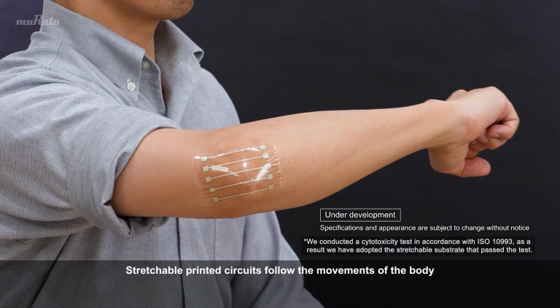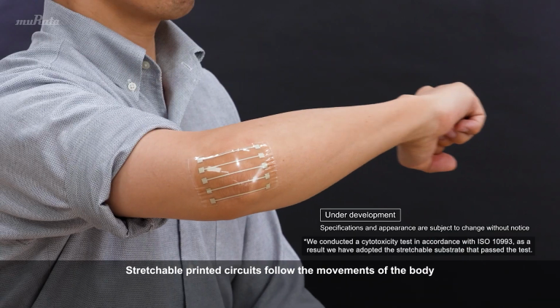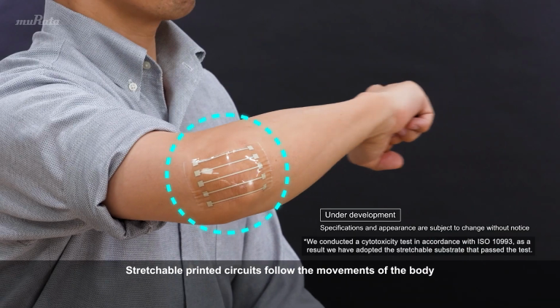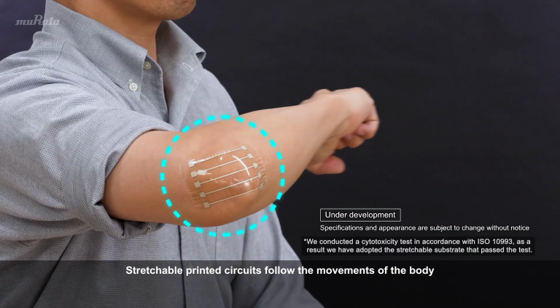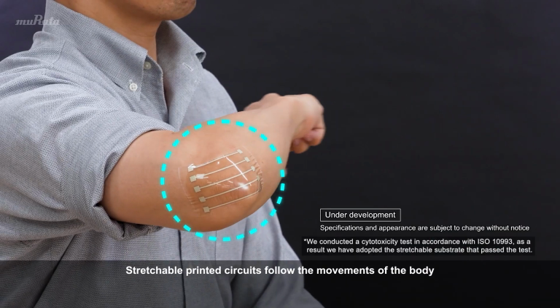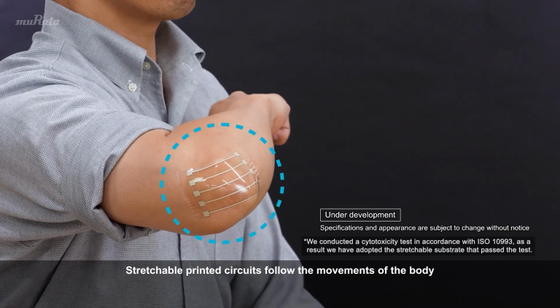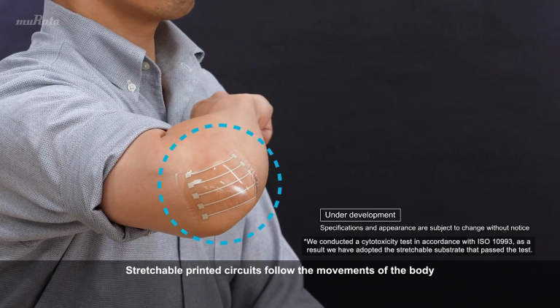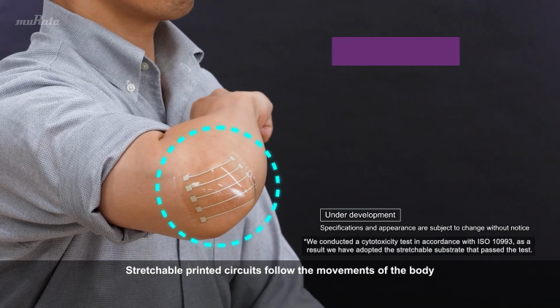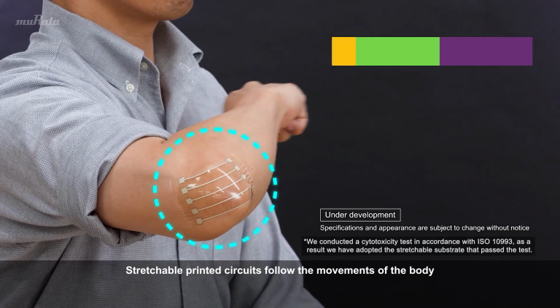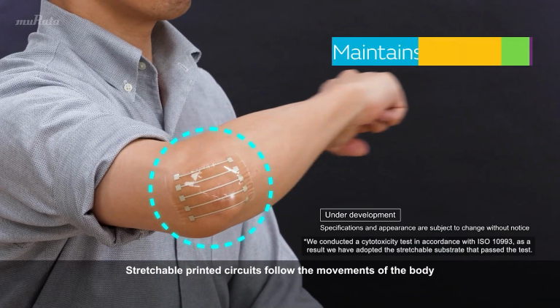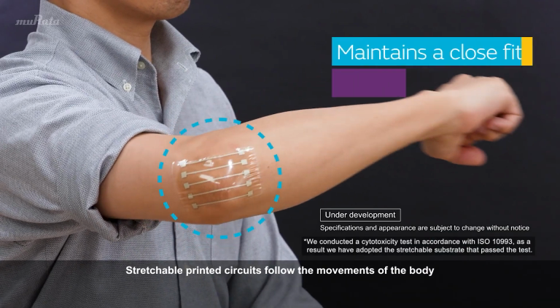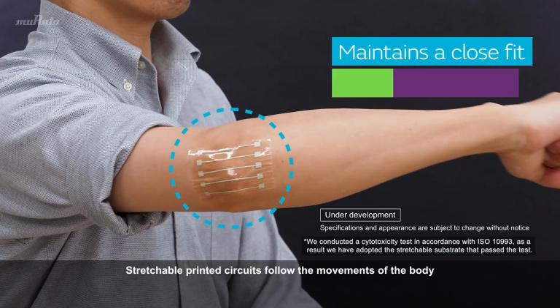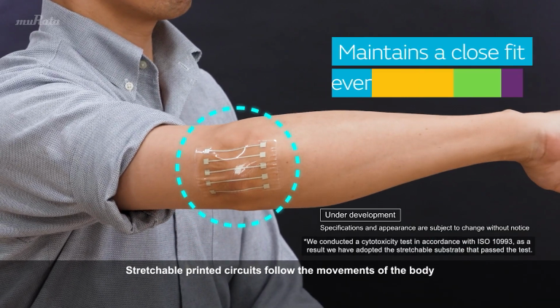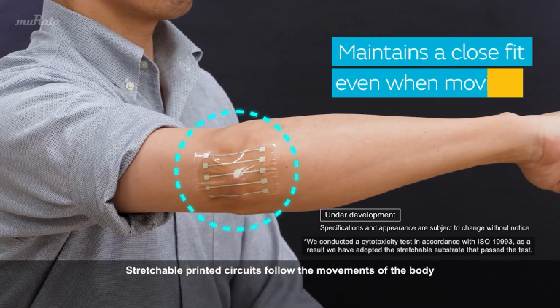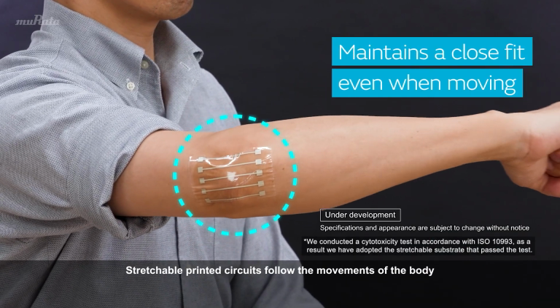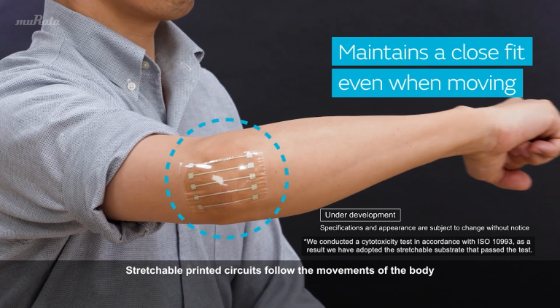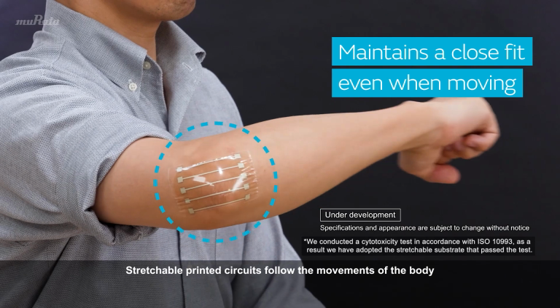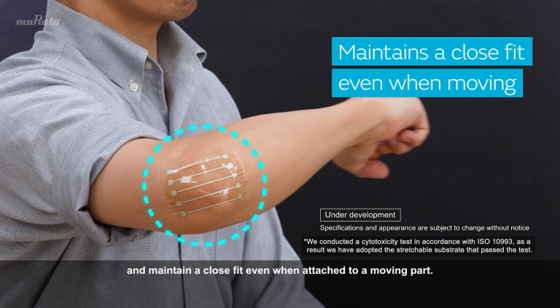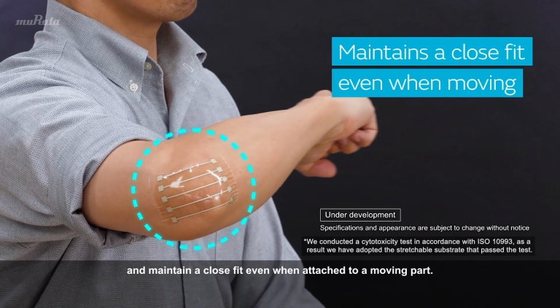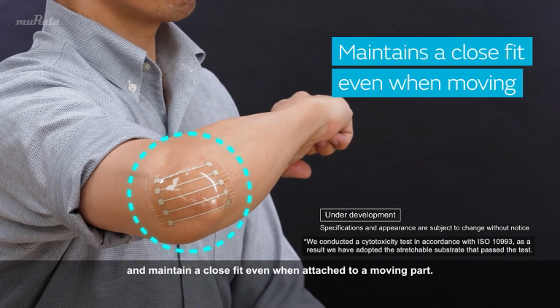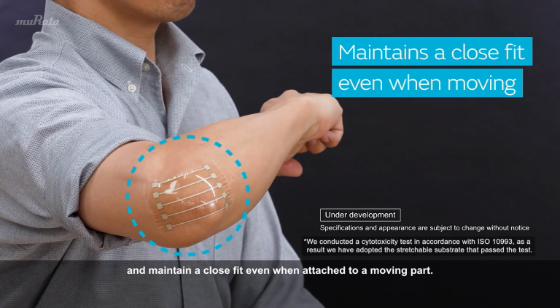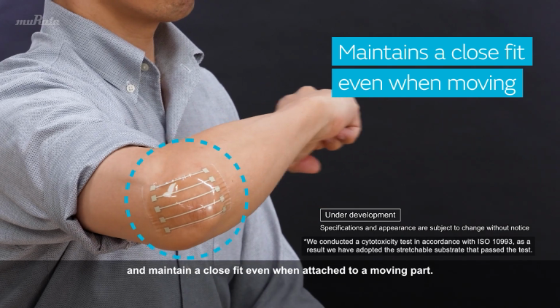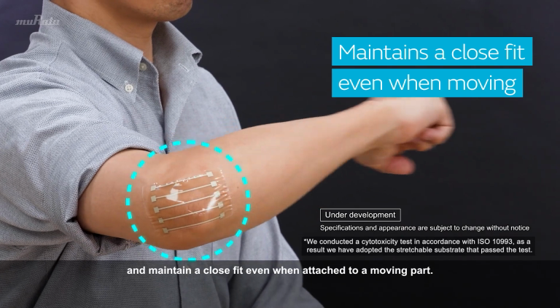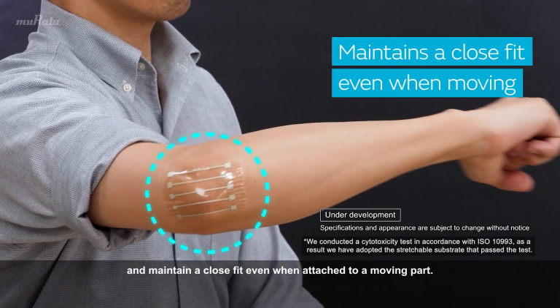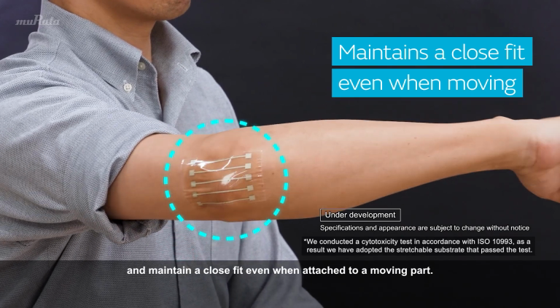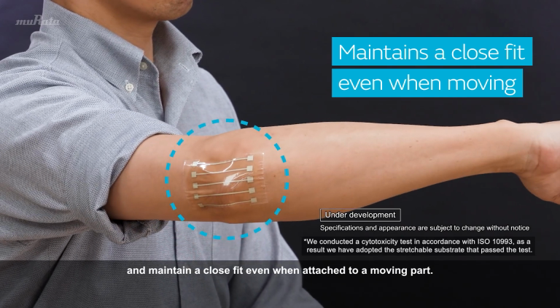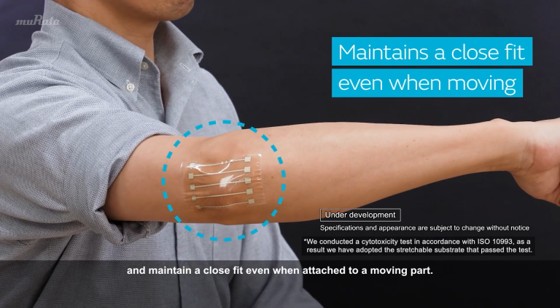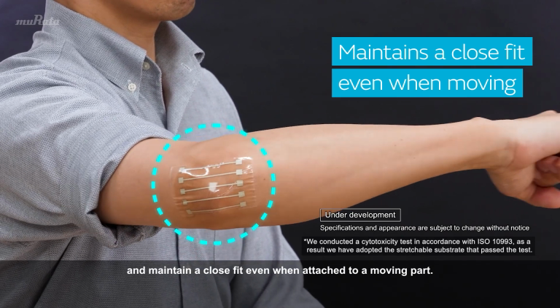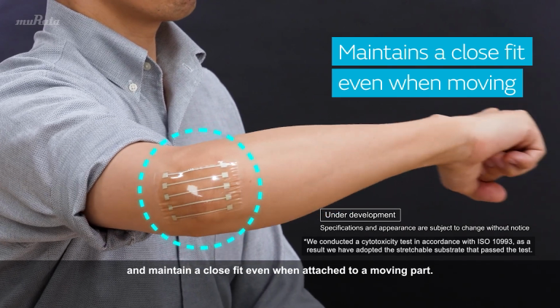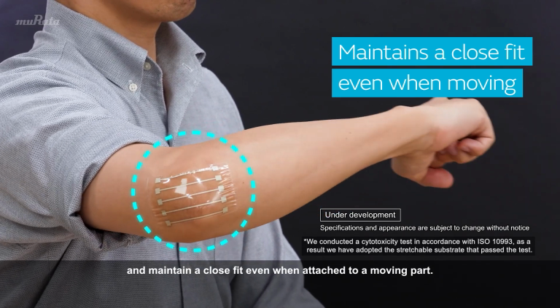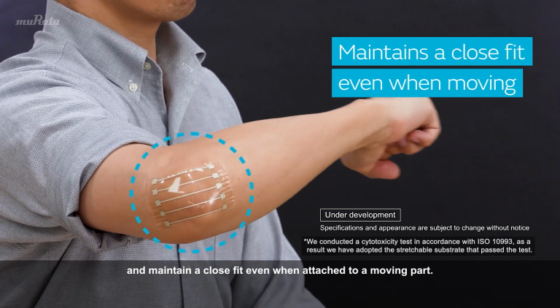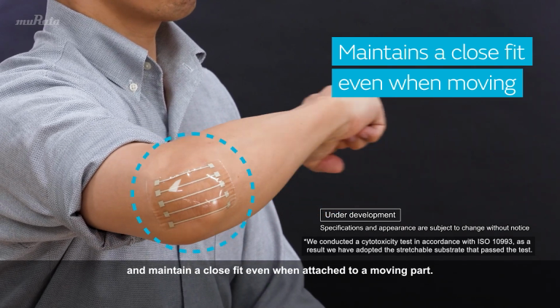Stretchable Printed Circuits follow the movements of the body and maintain a close fit even when attached to a moving part.